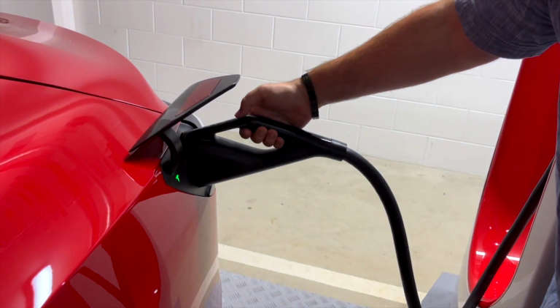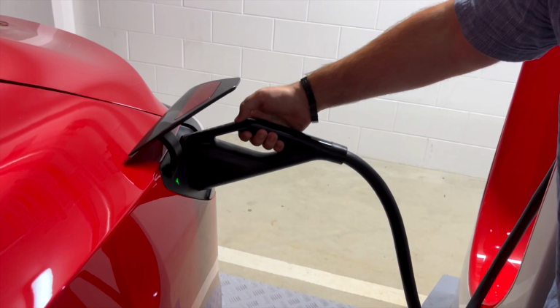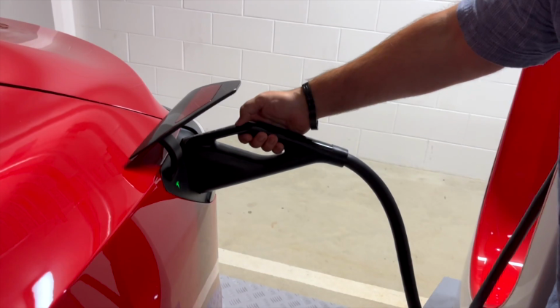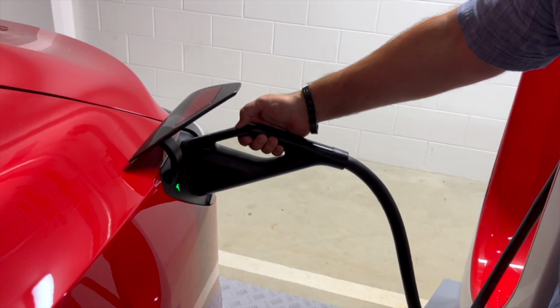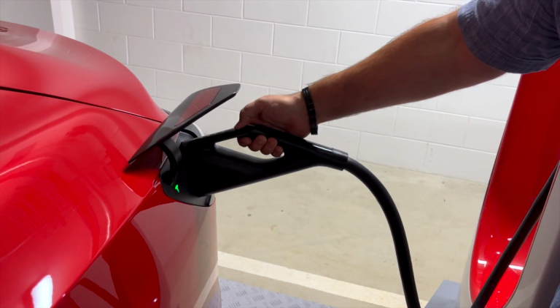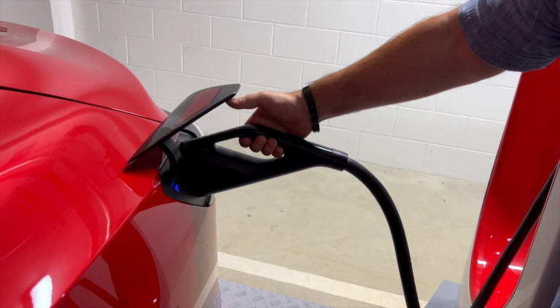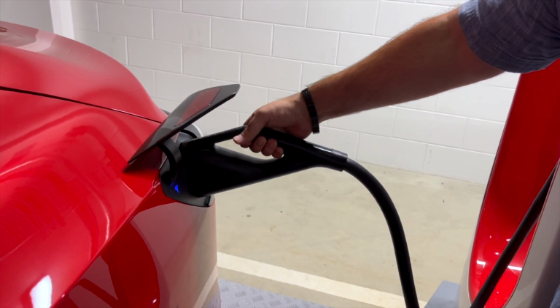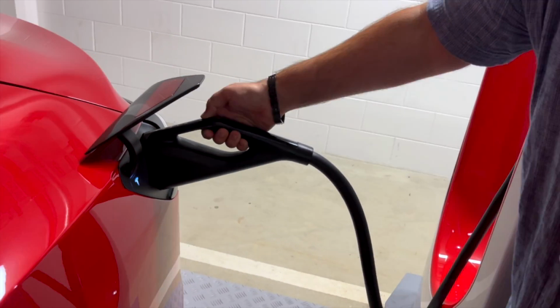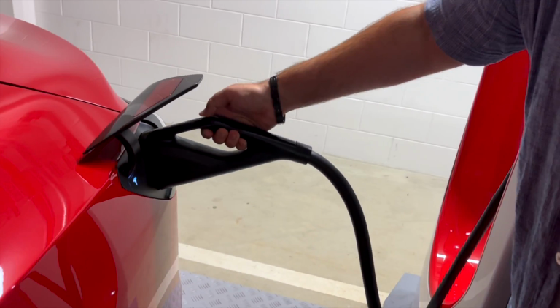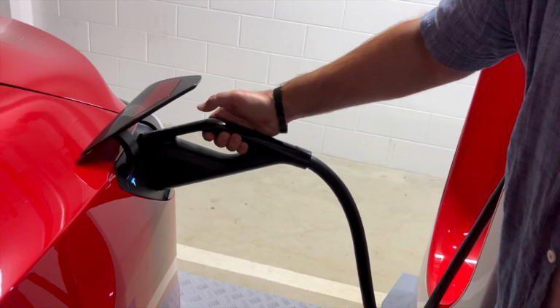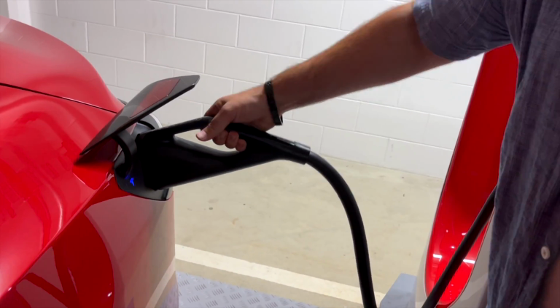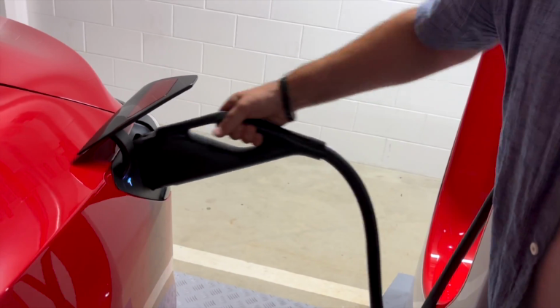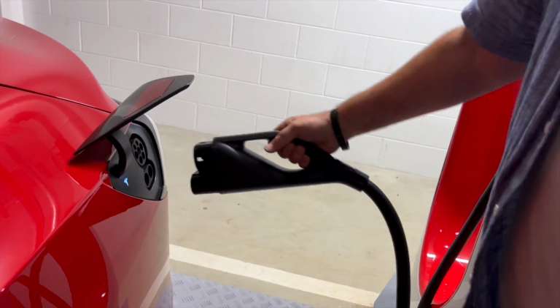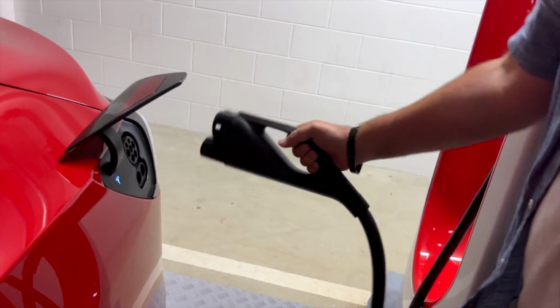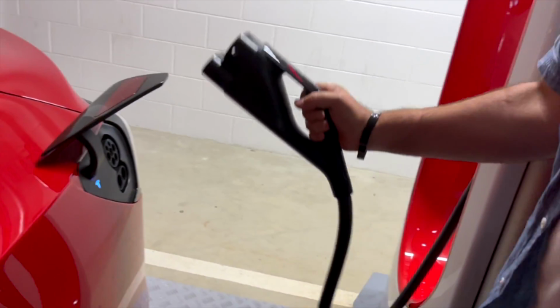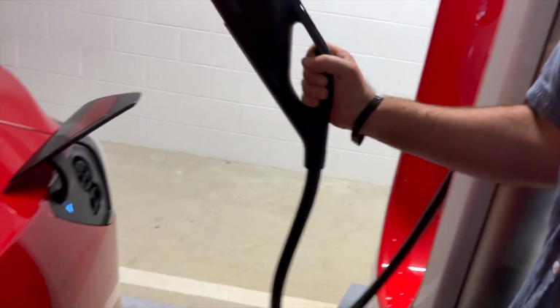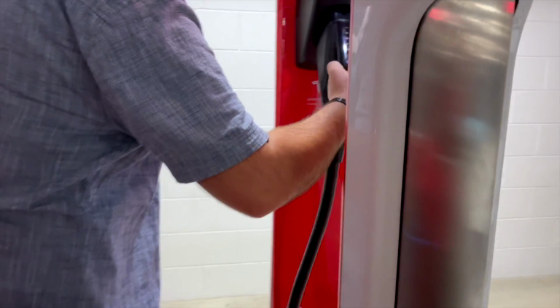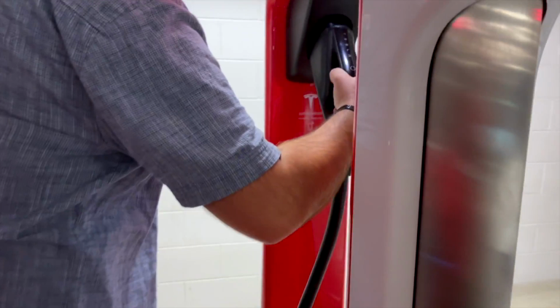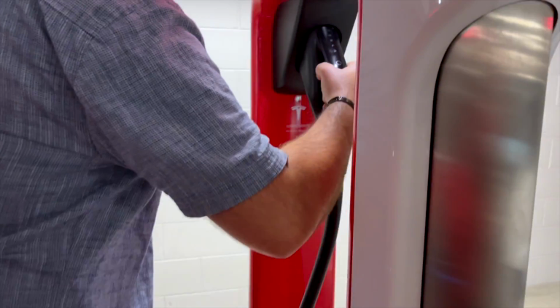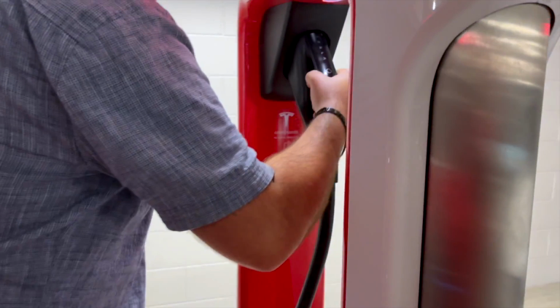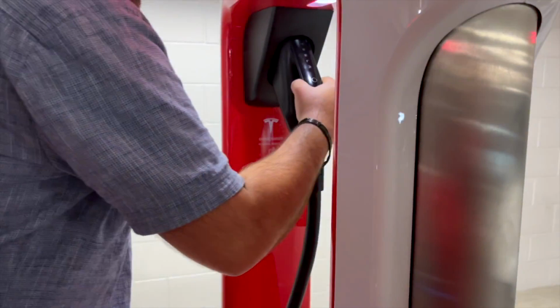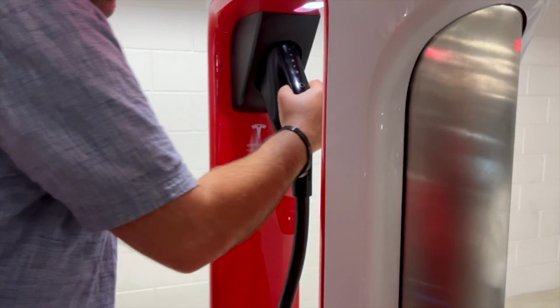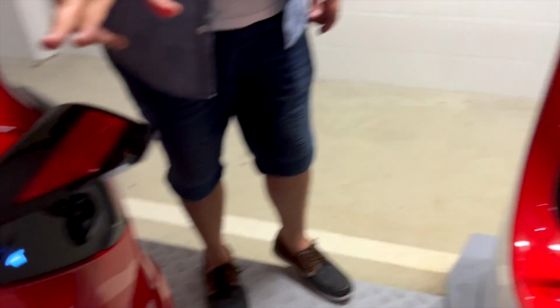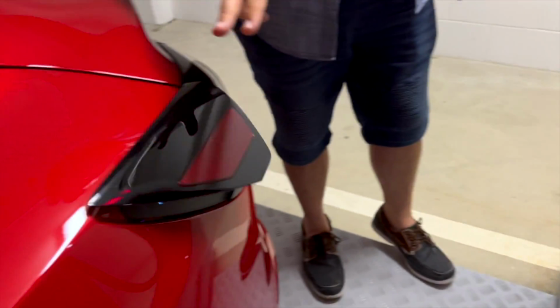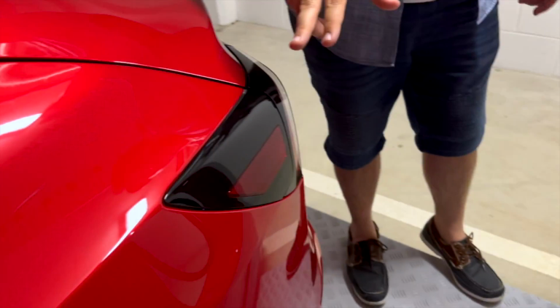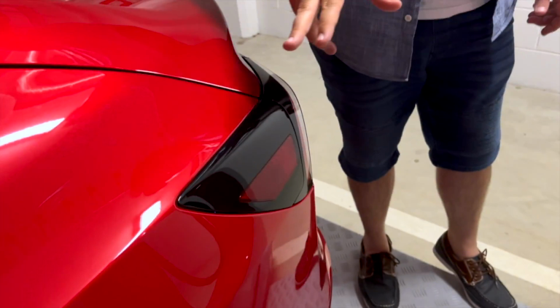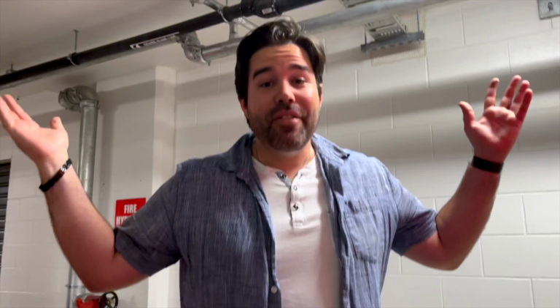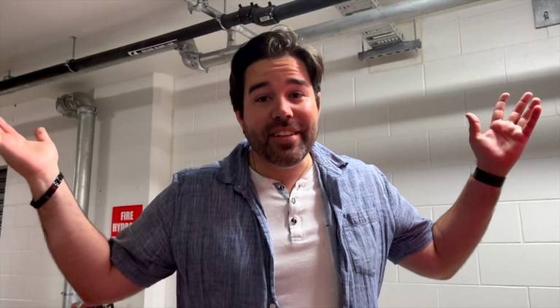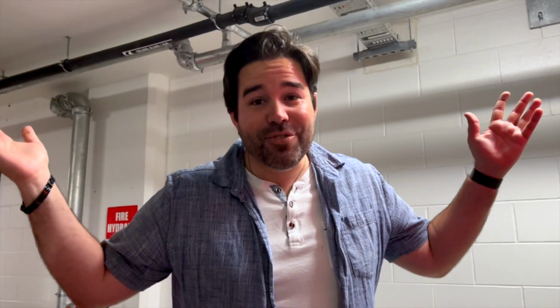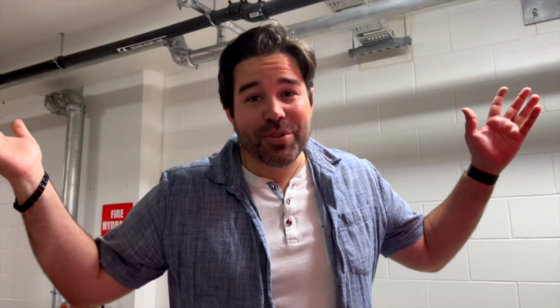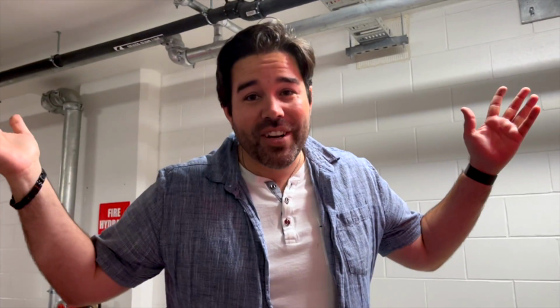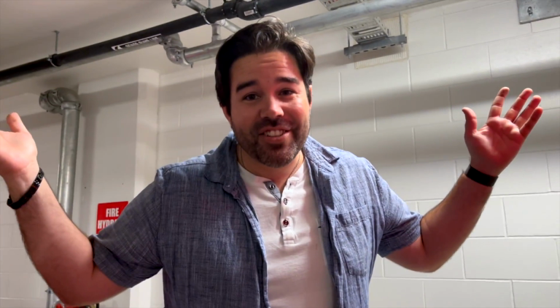Press the button, pull it out, hang it up — done. That's supercharging.